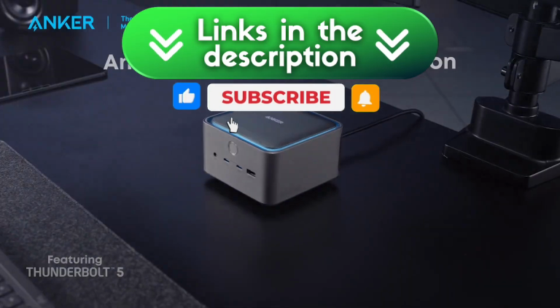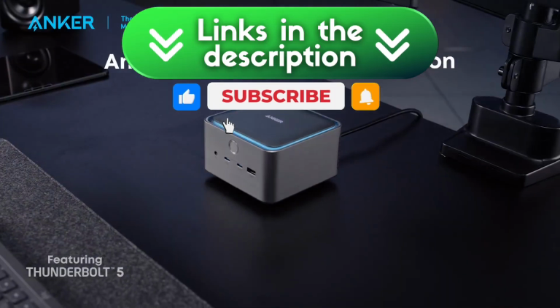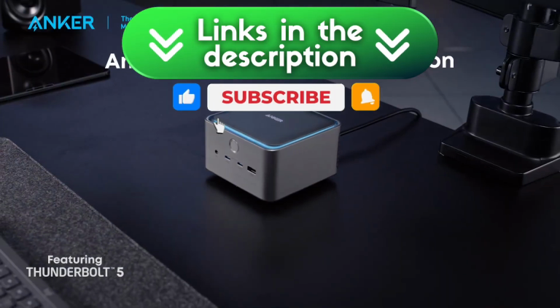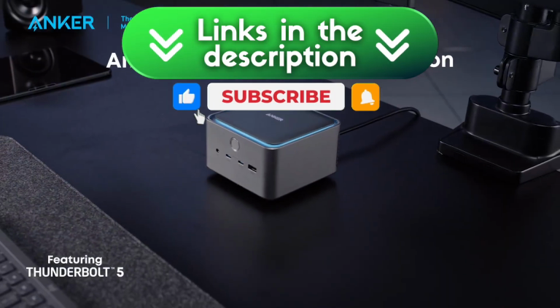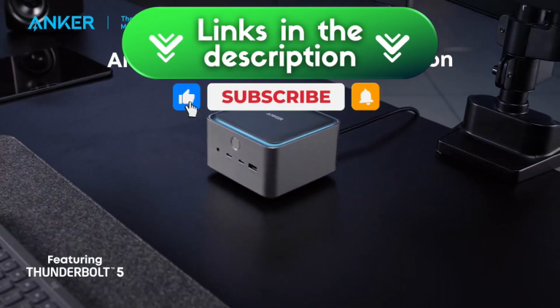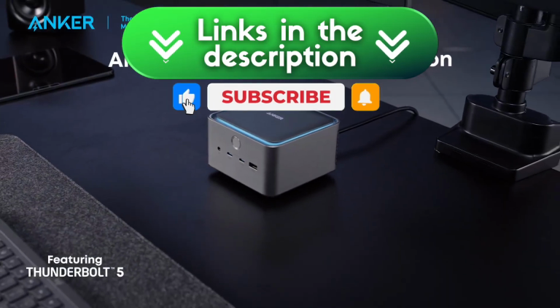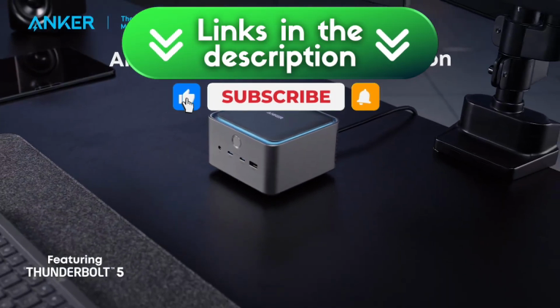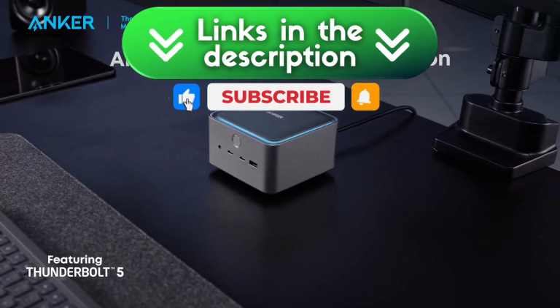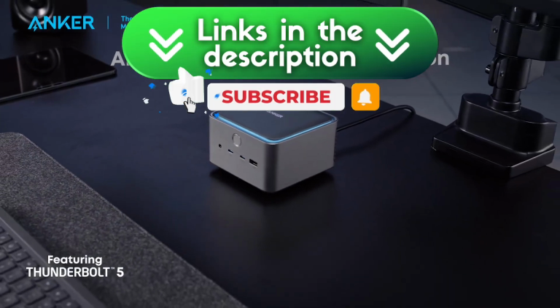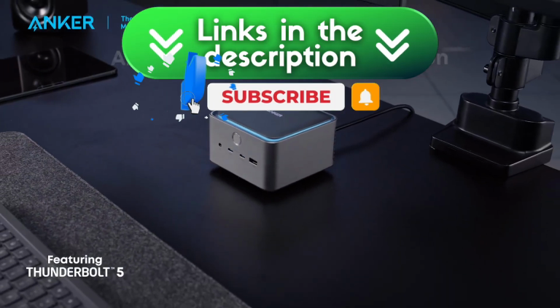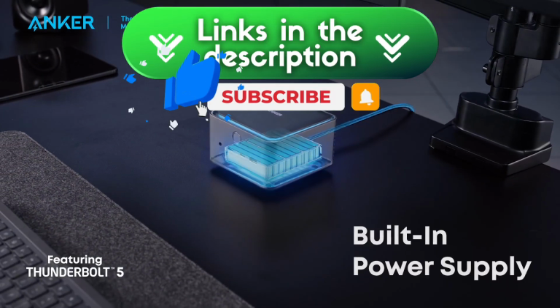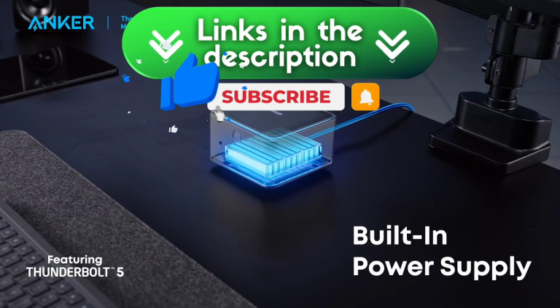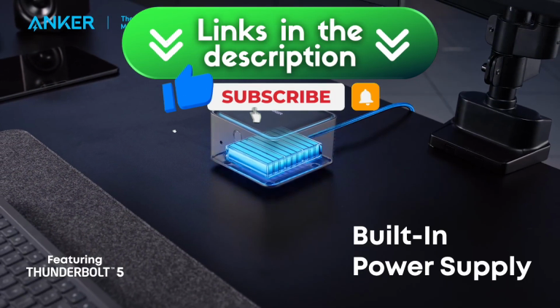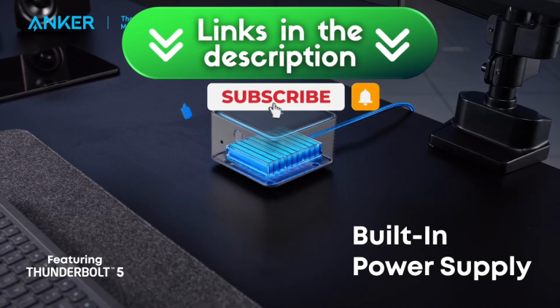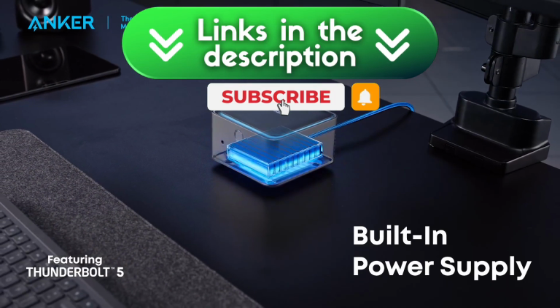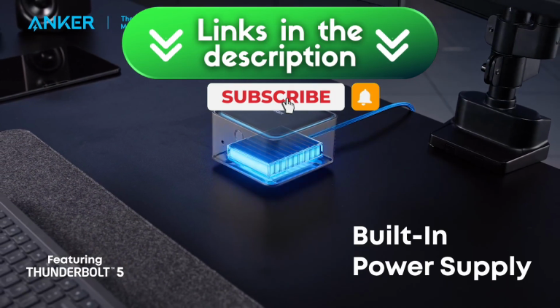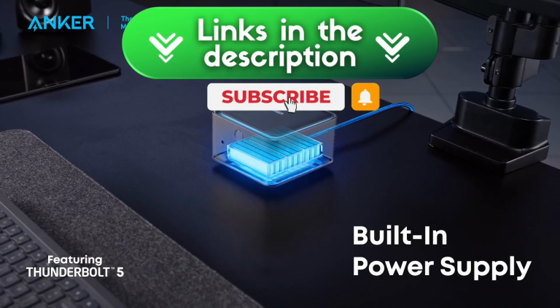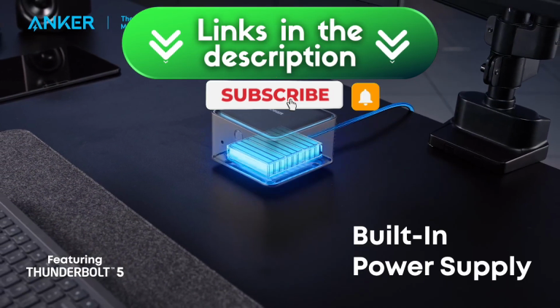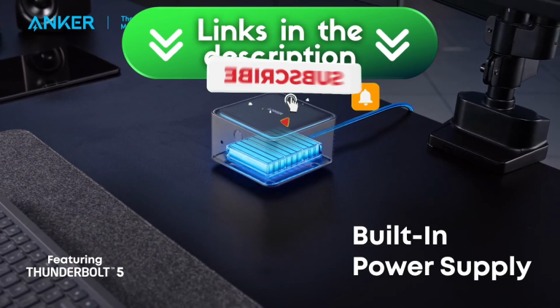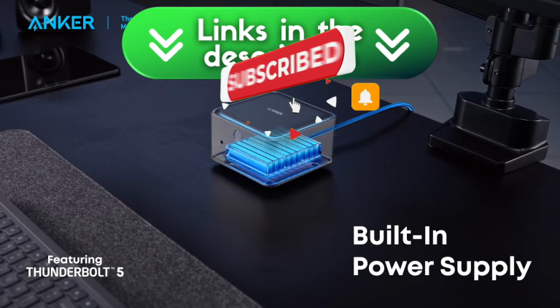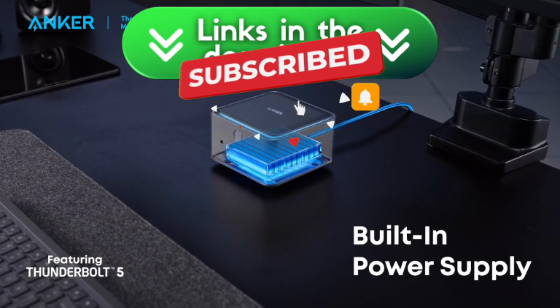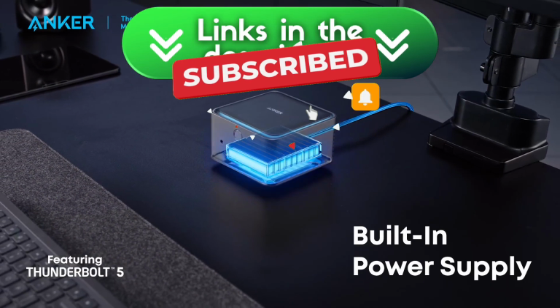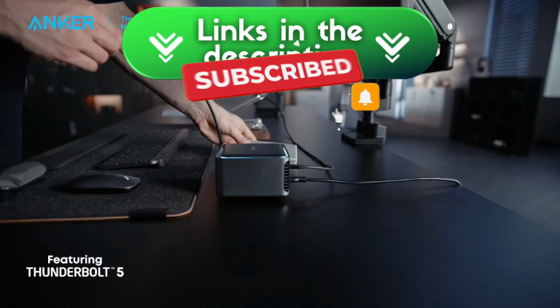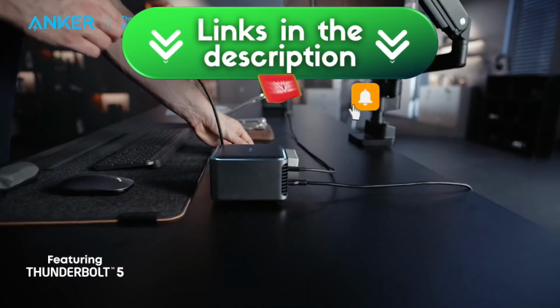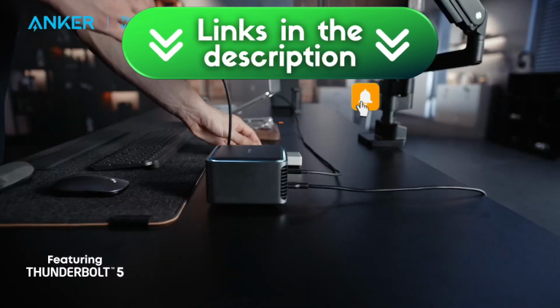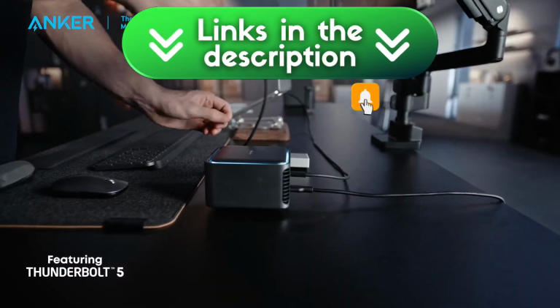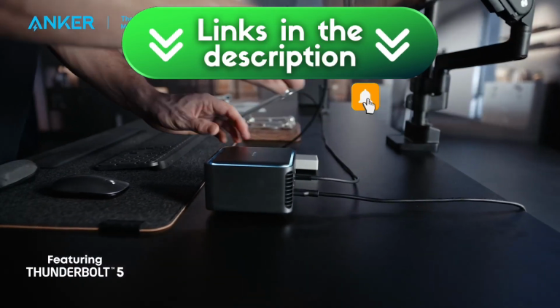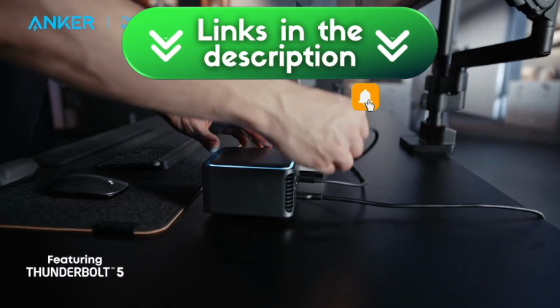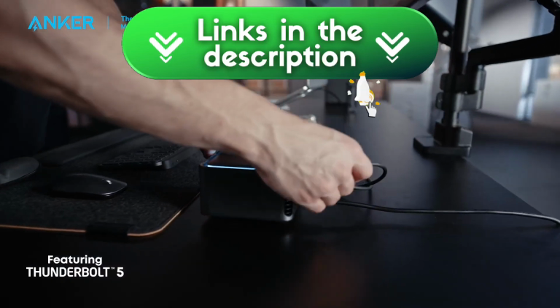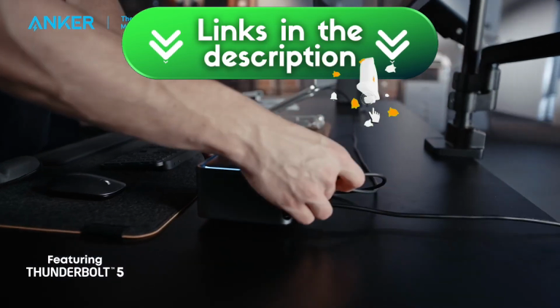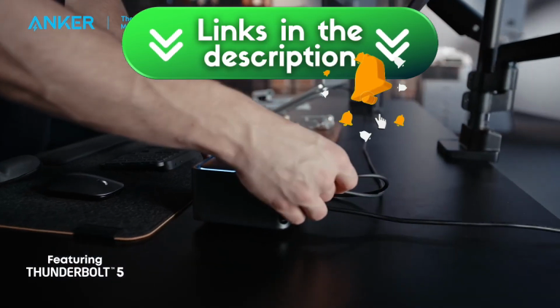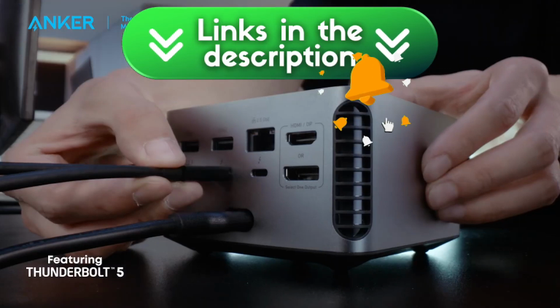And if you found this helpful, don't forget to subscribe for more hands-on tech reviews. See you in the next video!